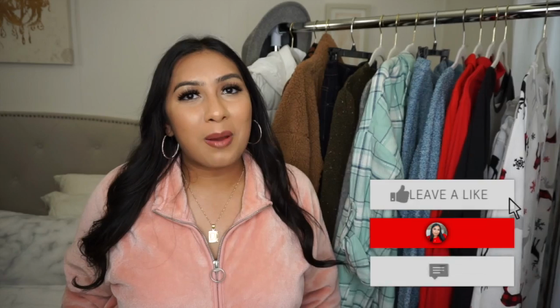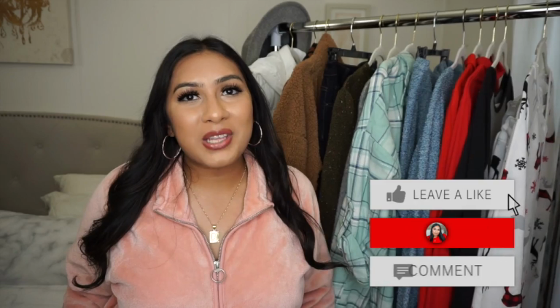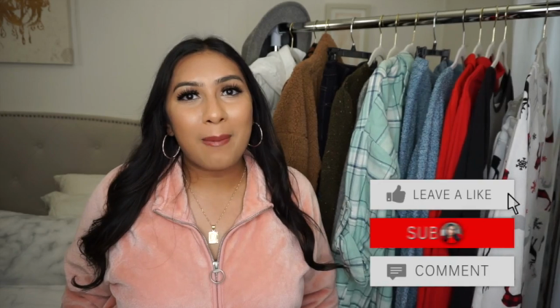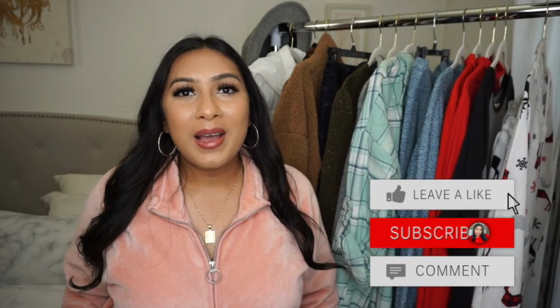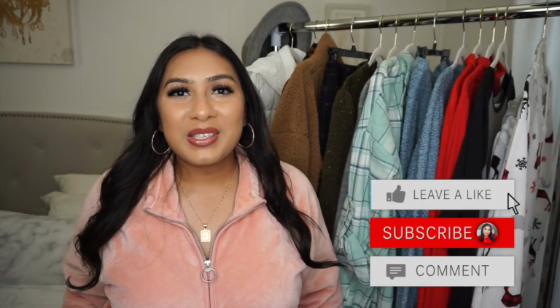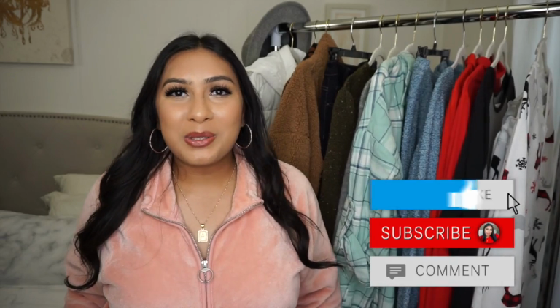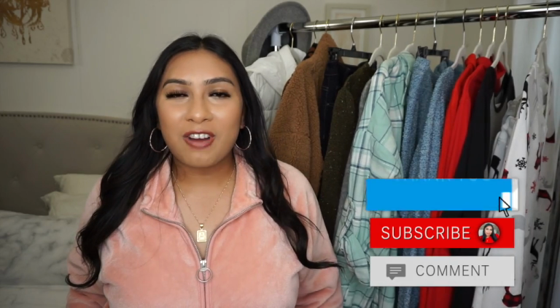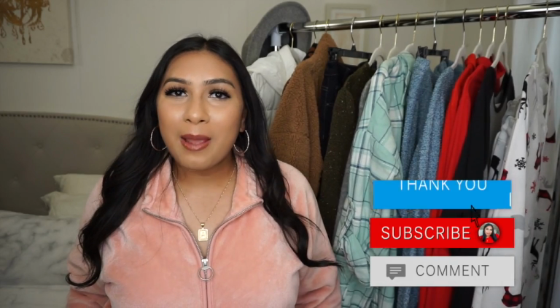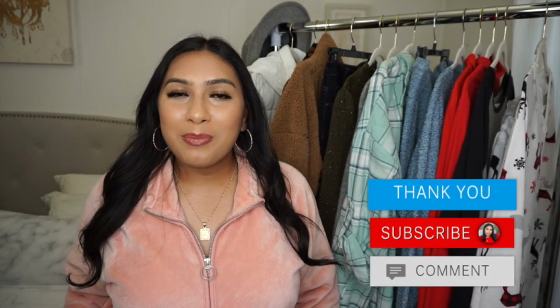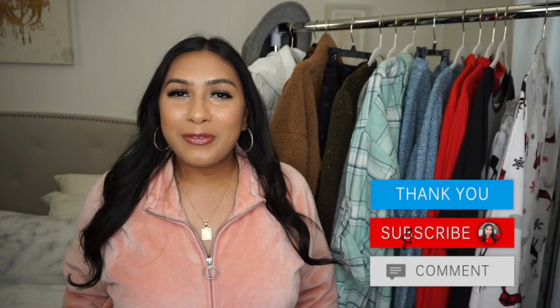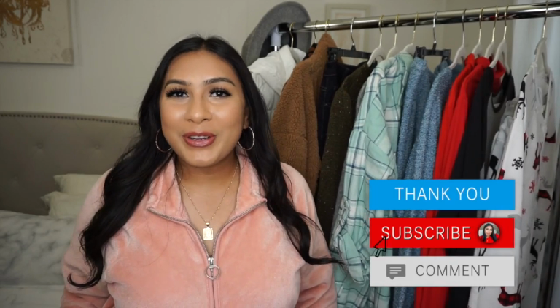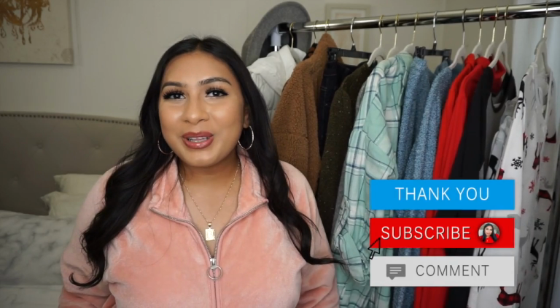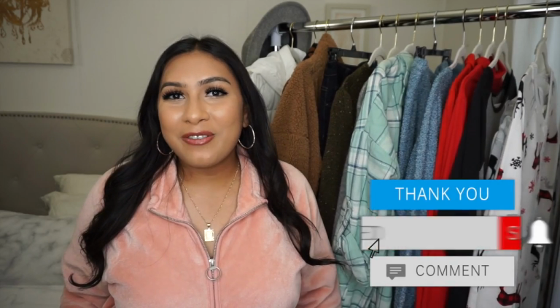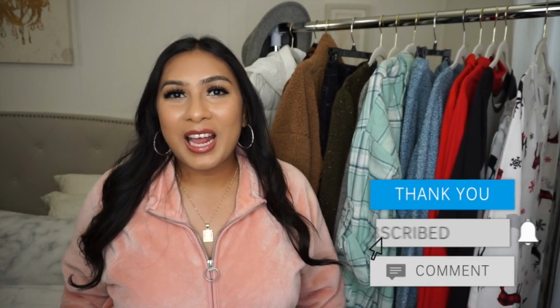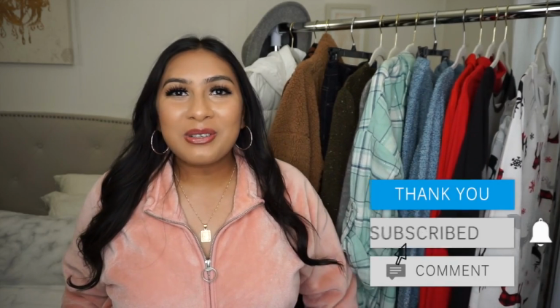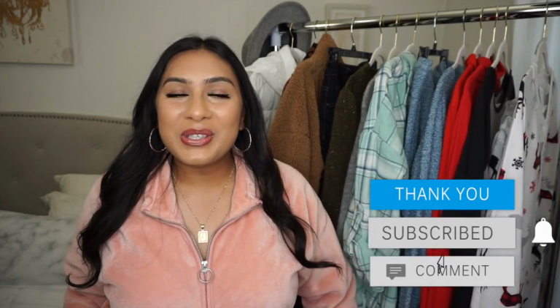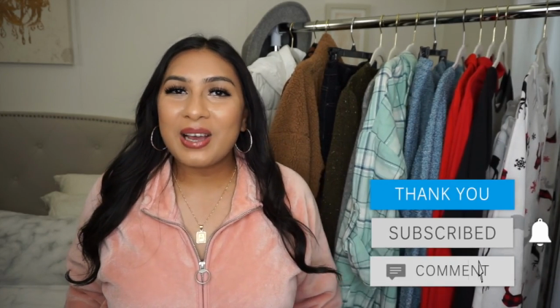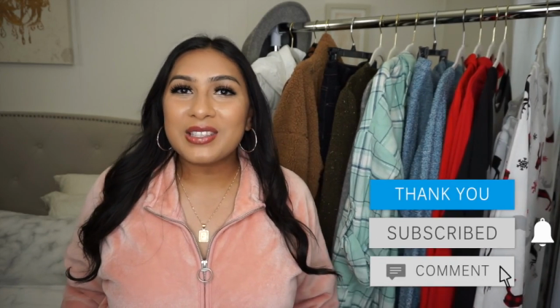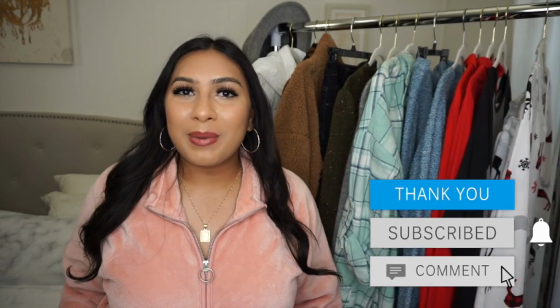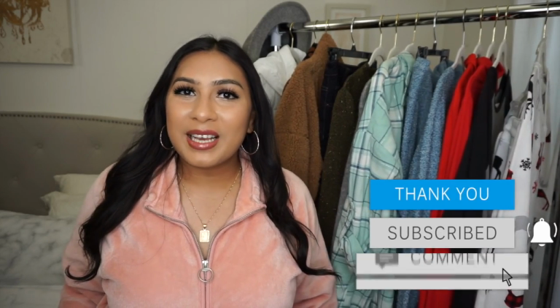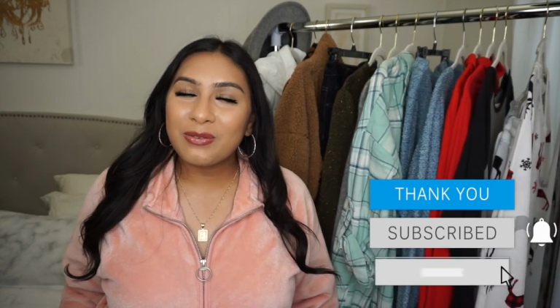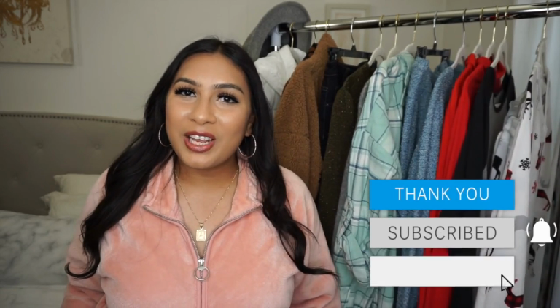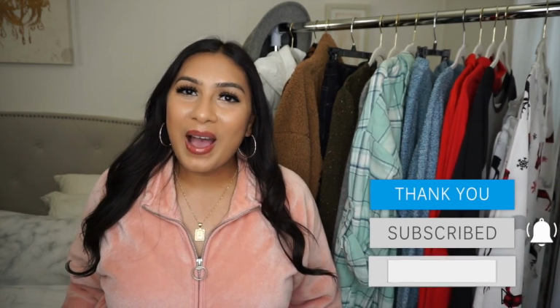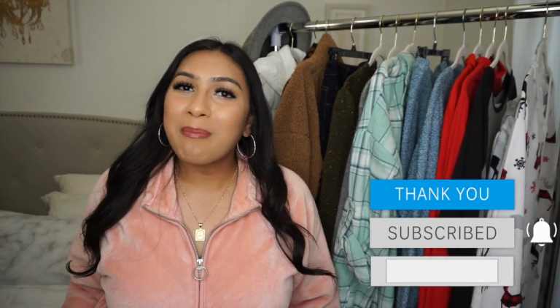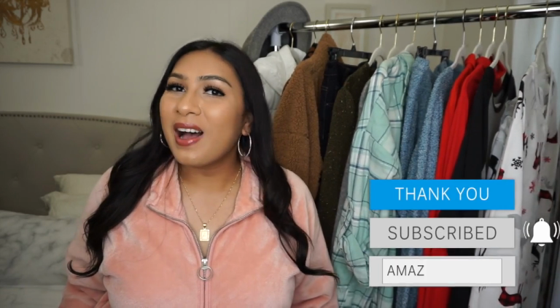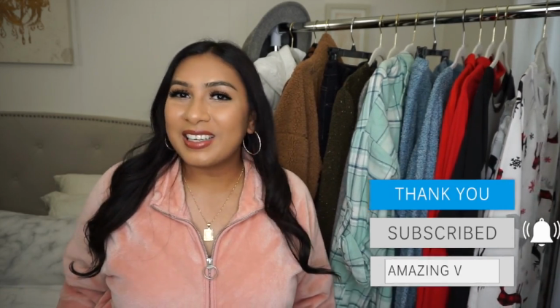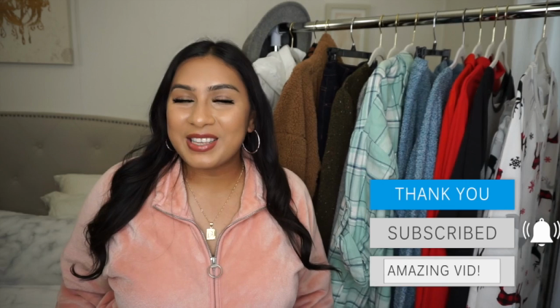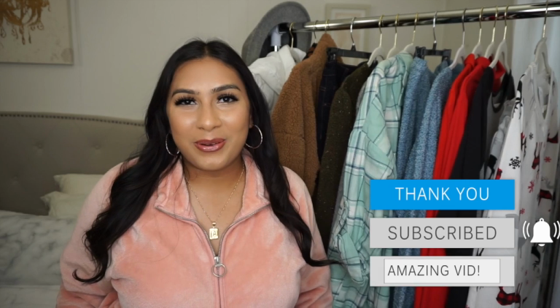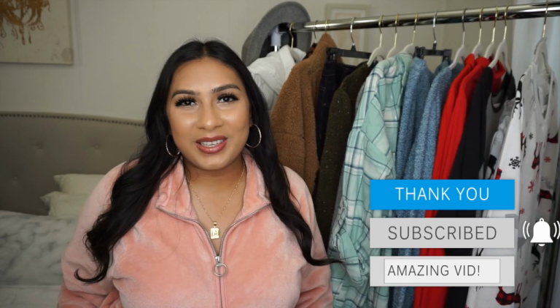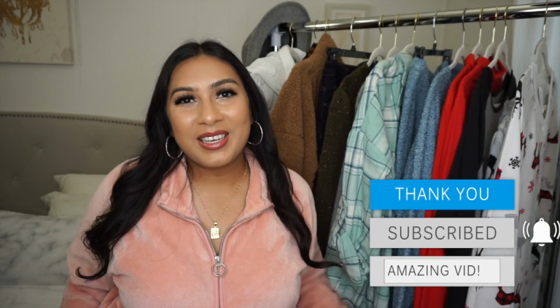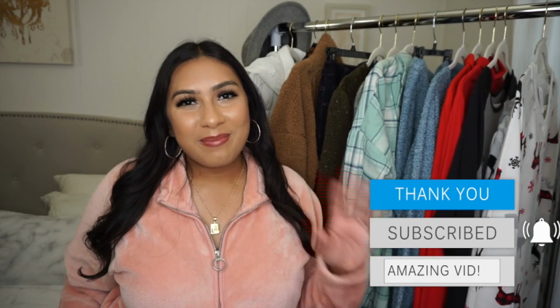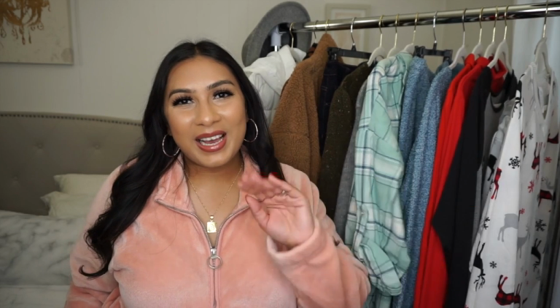That pretty much wraps up this Walmart winter haul. If you enjoyed it, give it a thumbs up, subscribe before you leave, and I will see you in my next video. Happy holidays everyone, bye!